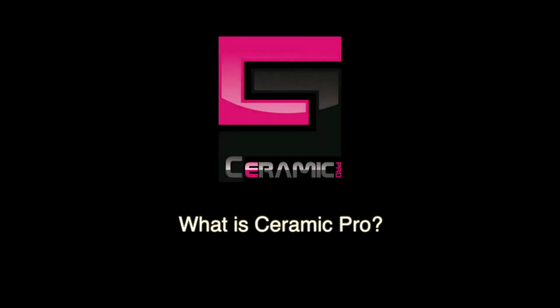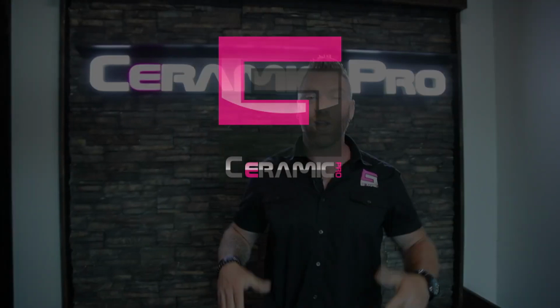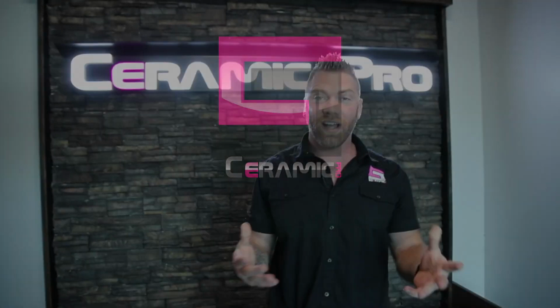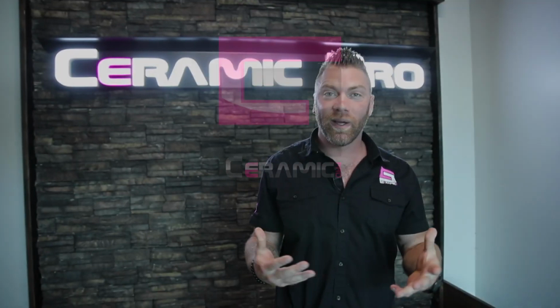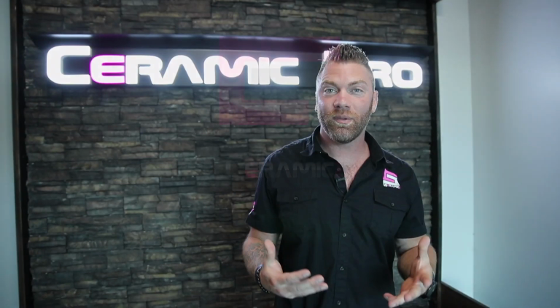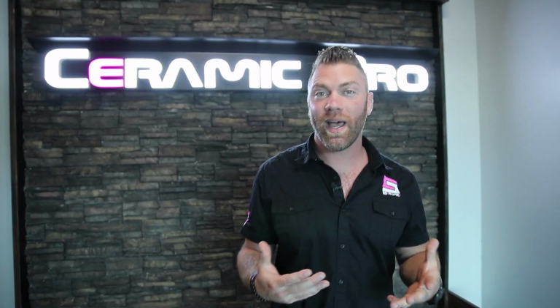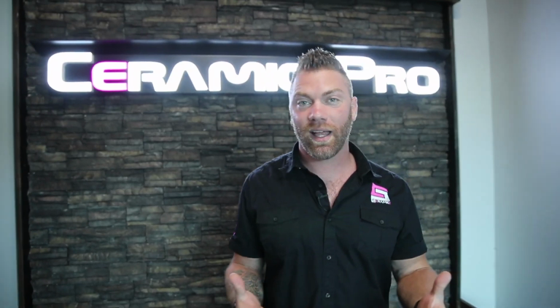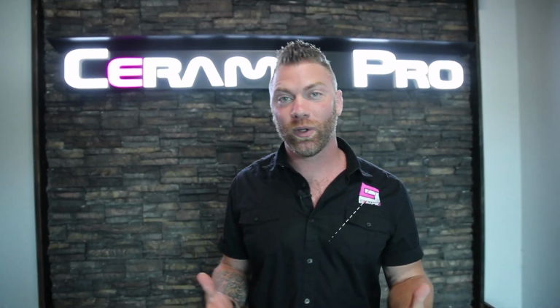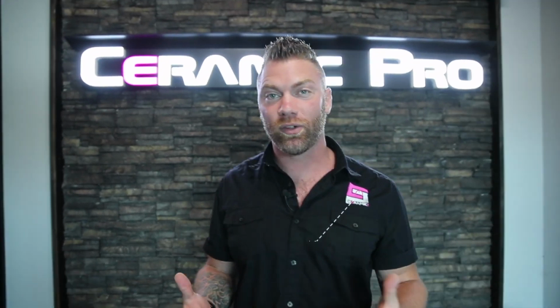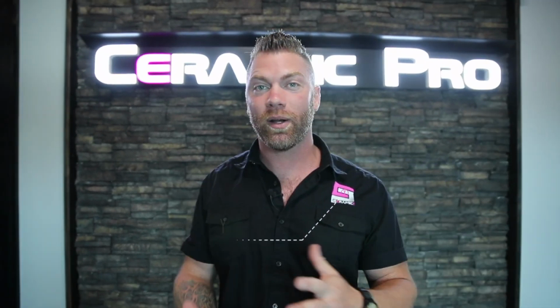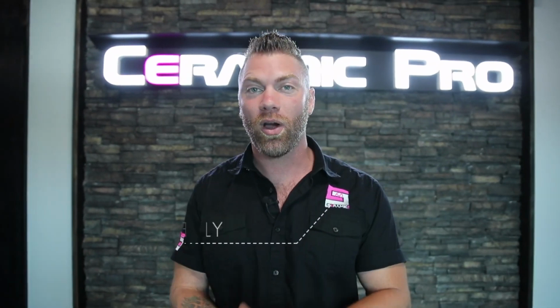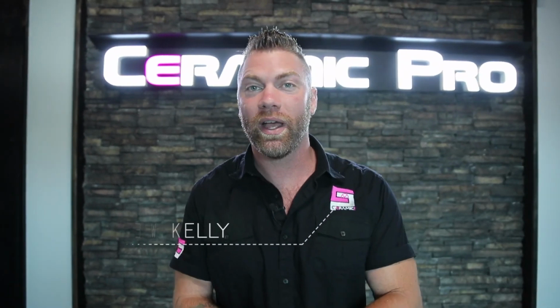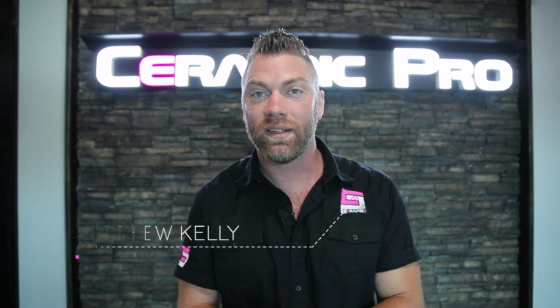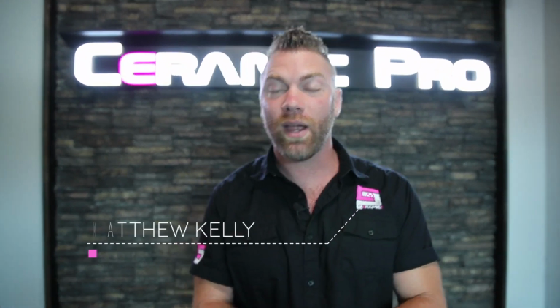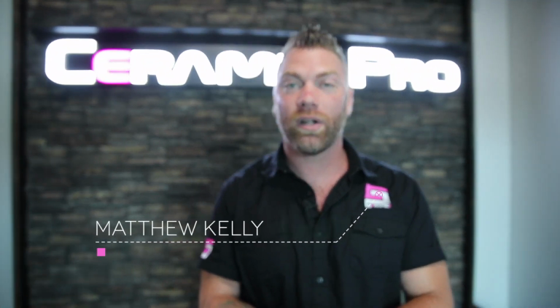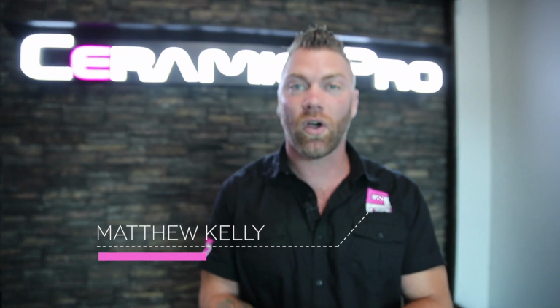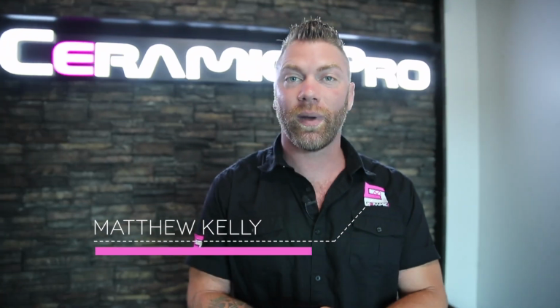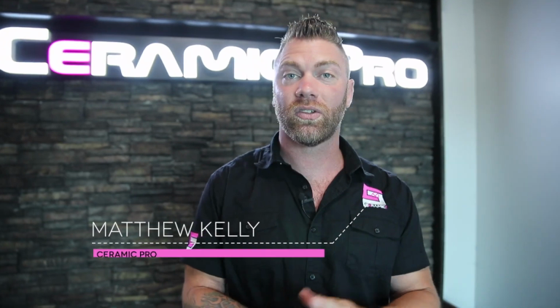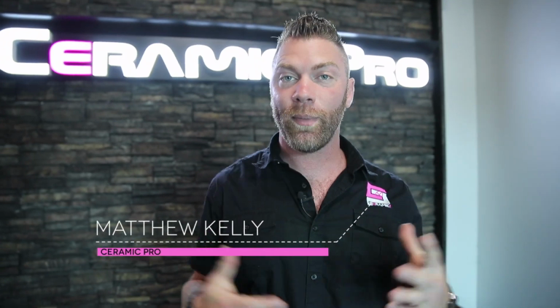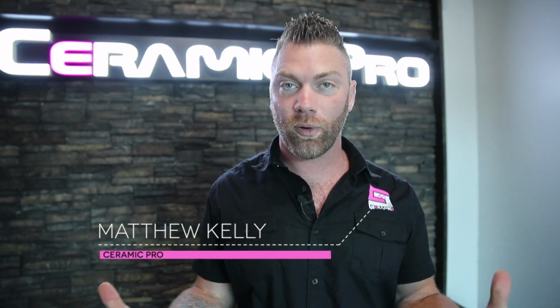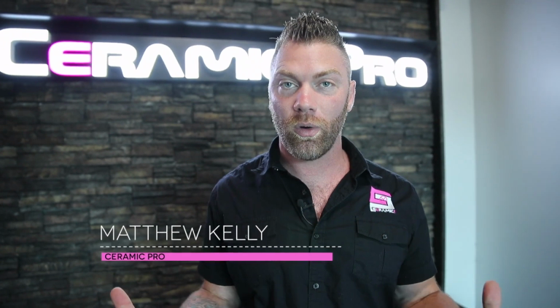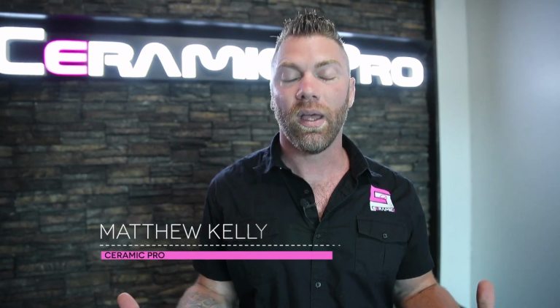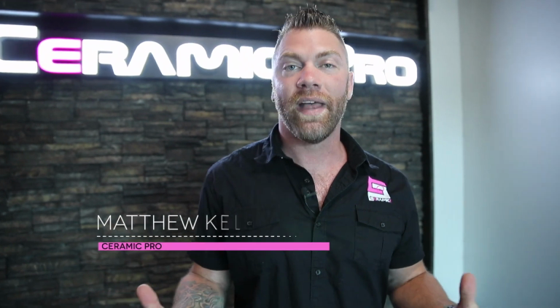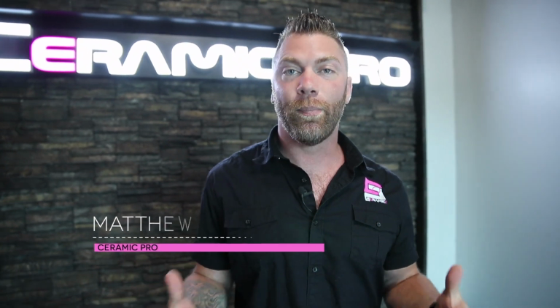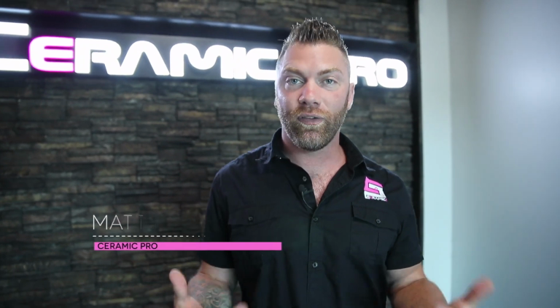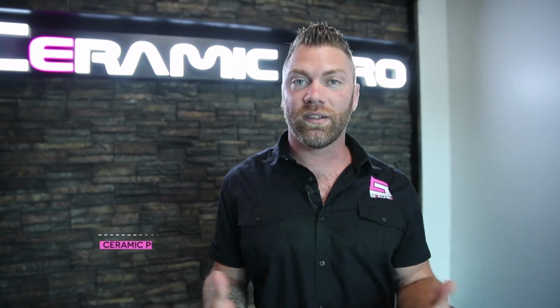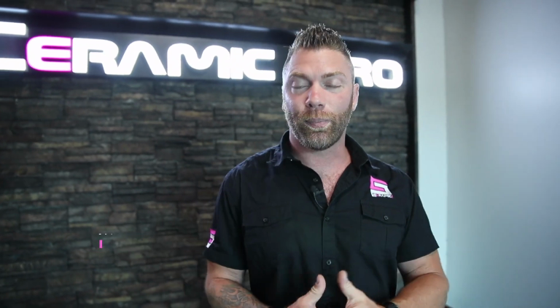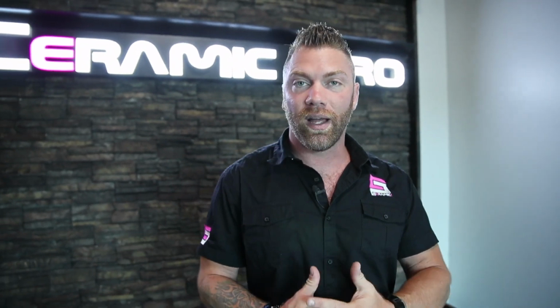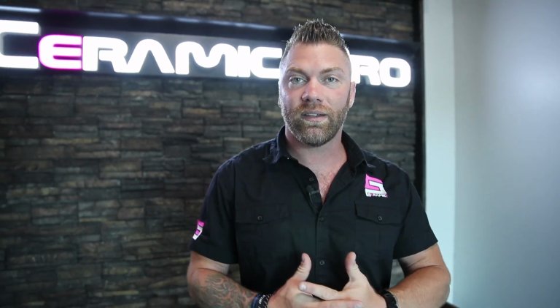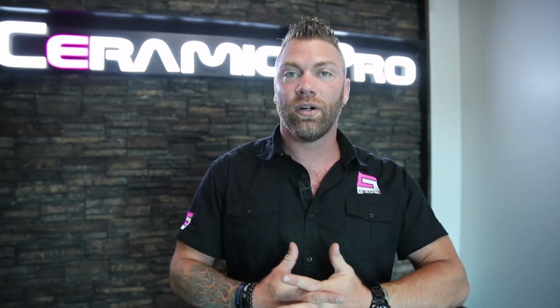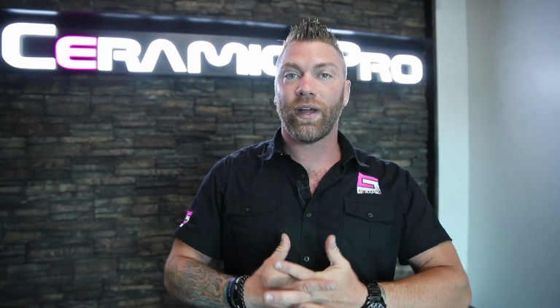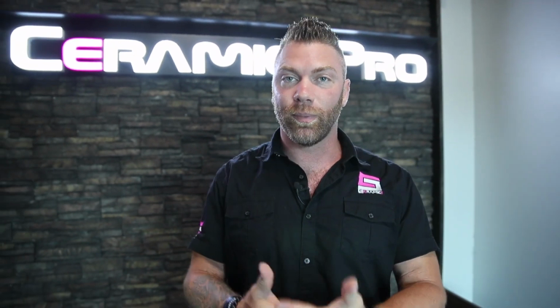Hello guys, my name is Matt Kelly with Ceramic Pro, and today we're going to talk about Ceramic Pro and the benefits of applying it to your investment.